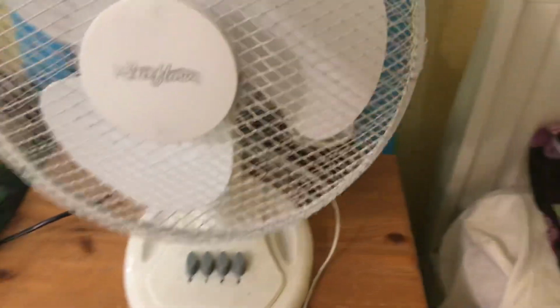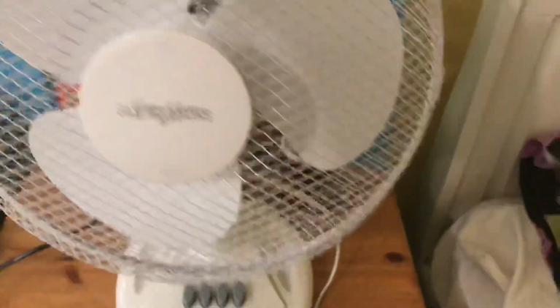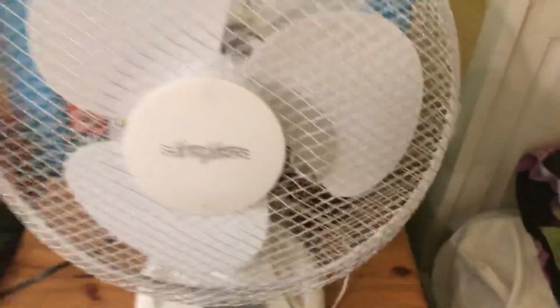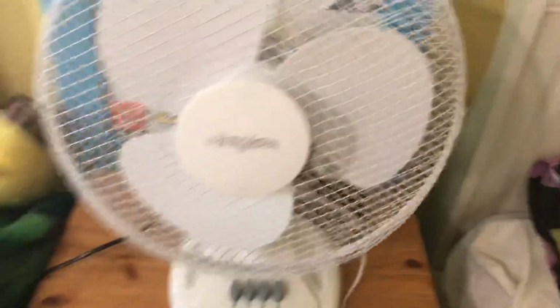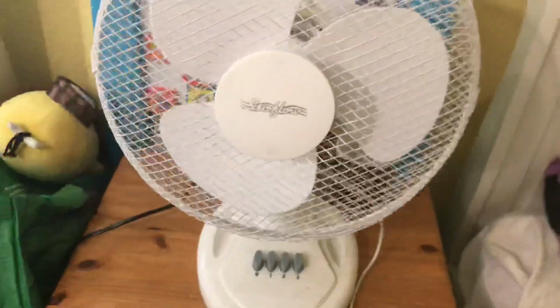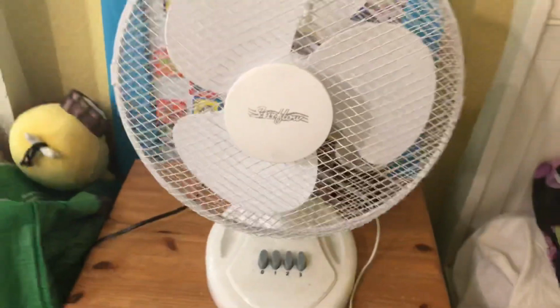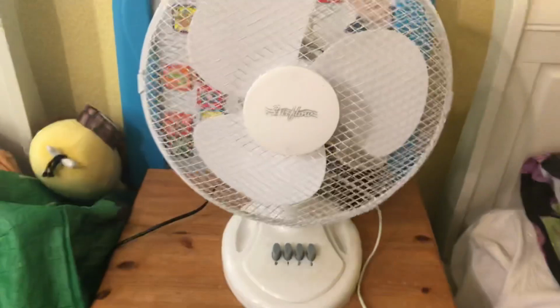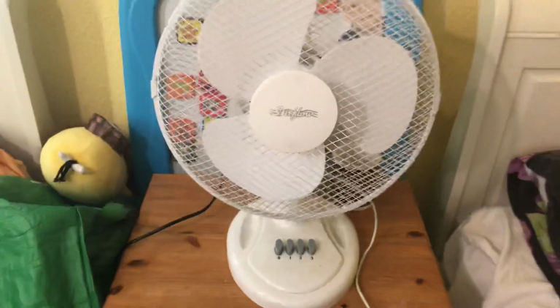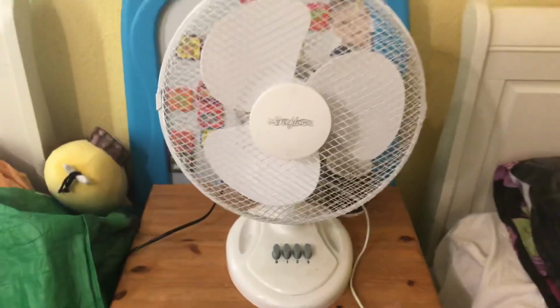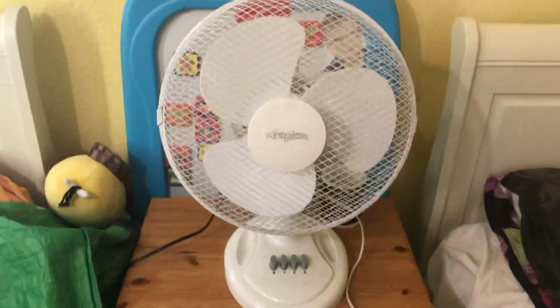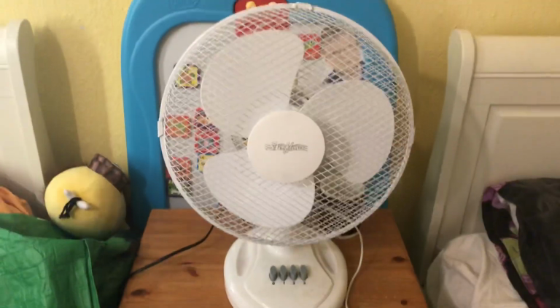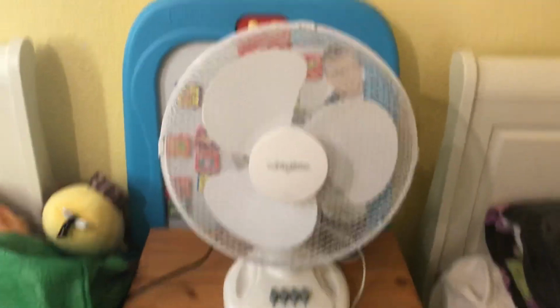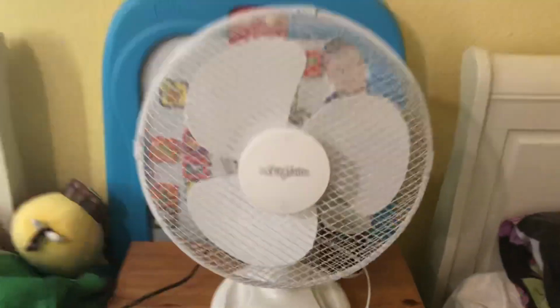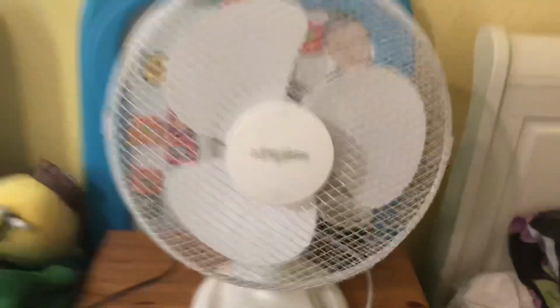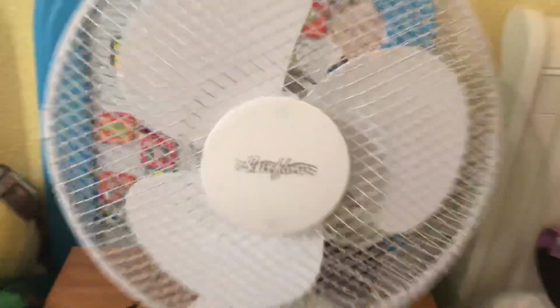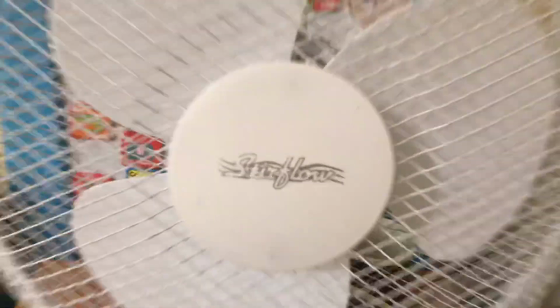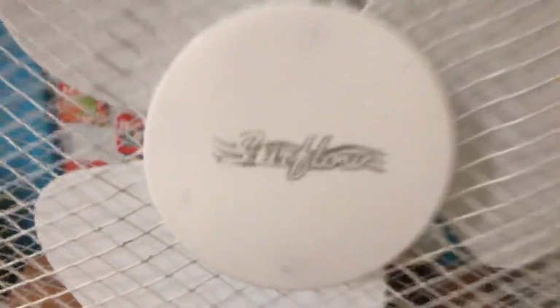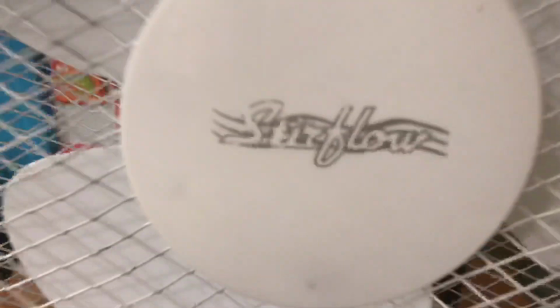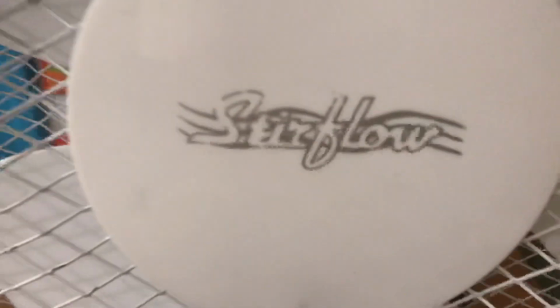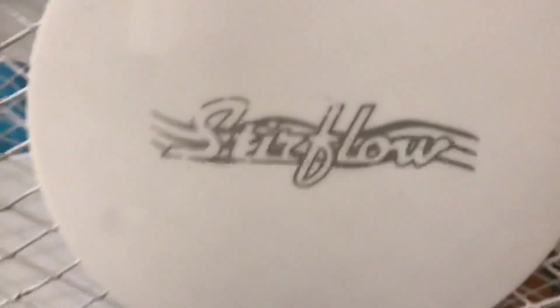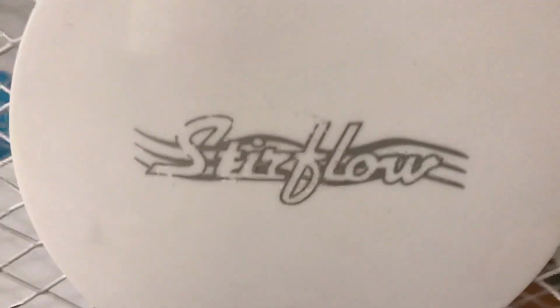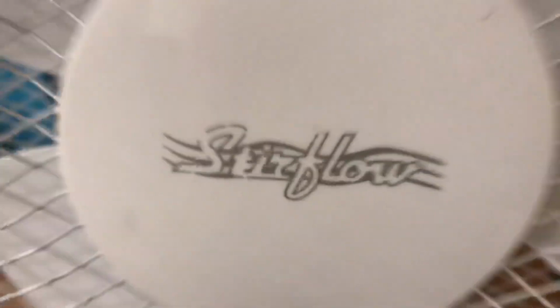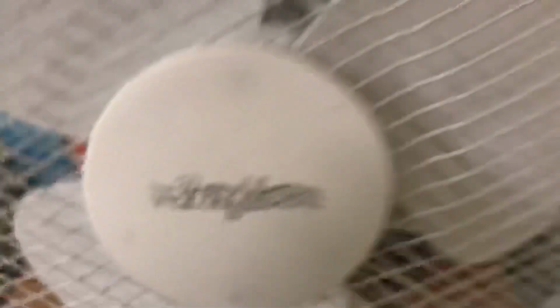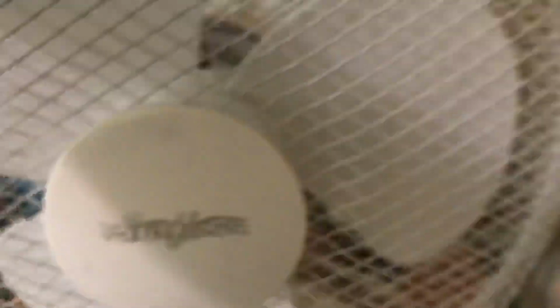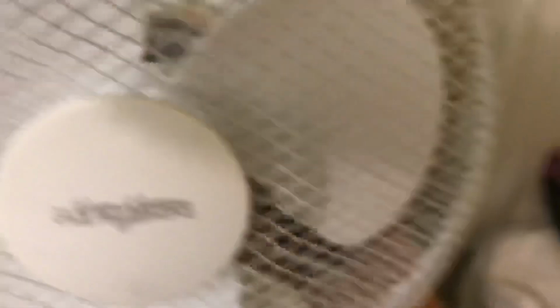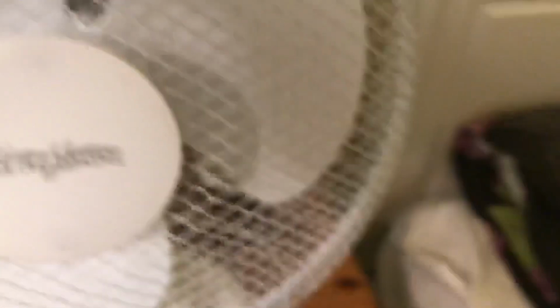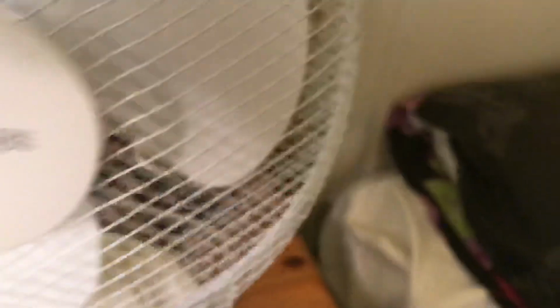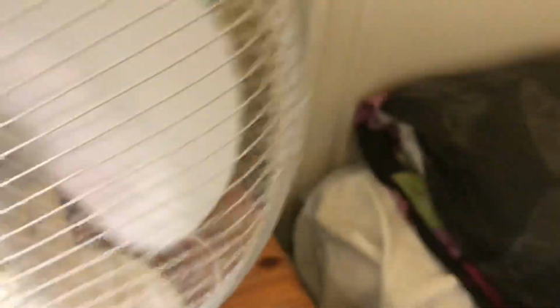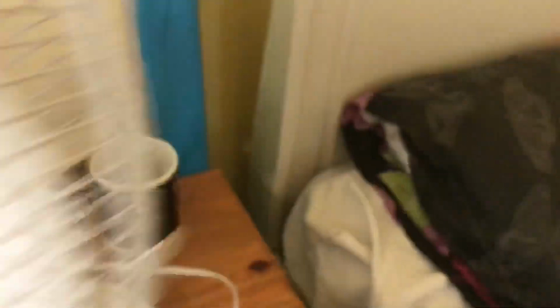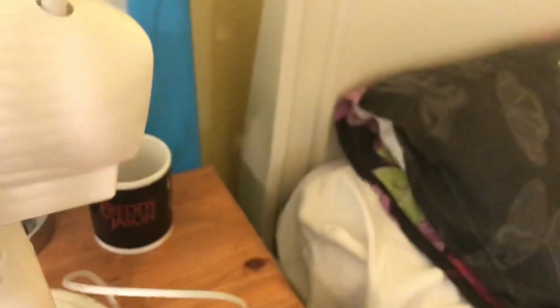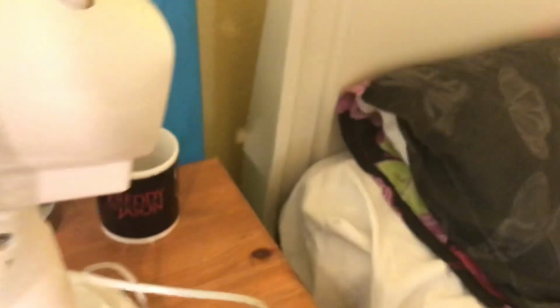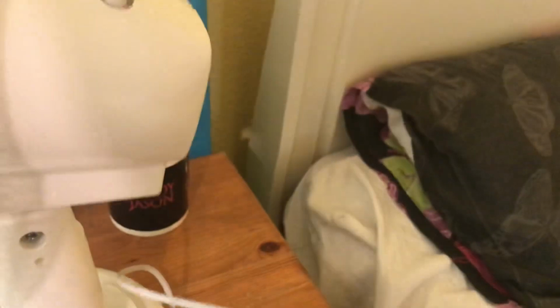Here's the front look of the fan. There's its logo. Turn it to the side here.